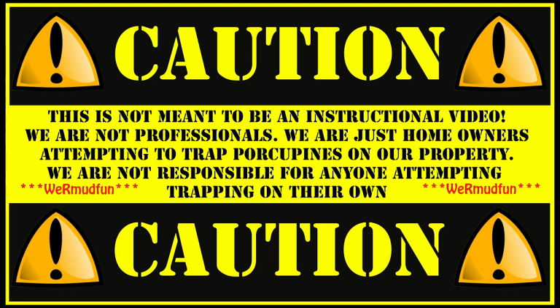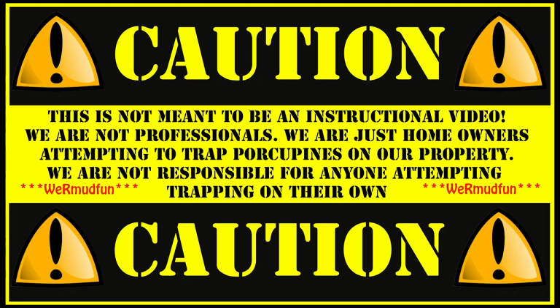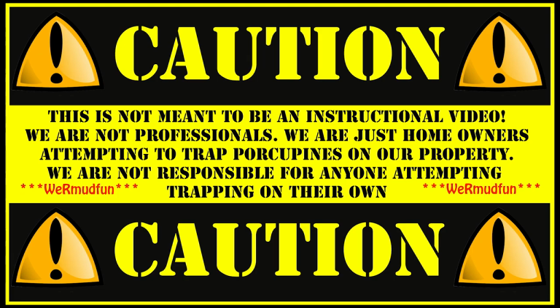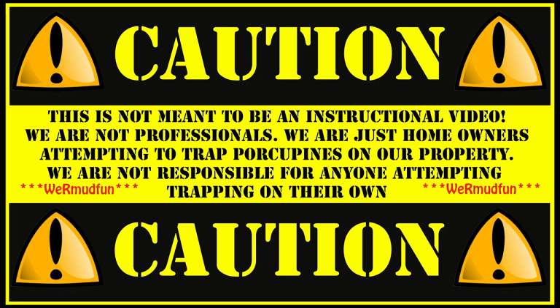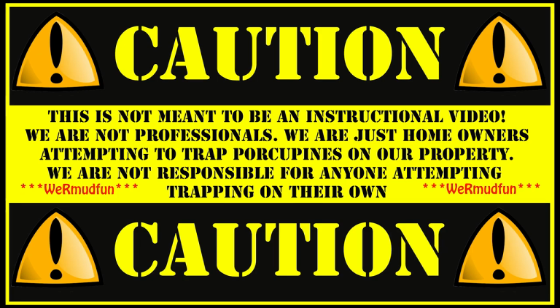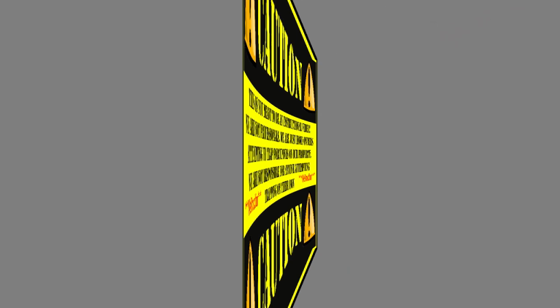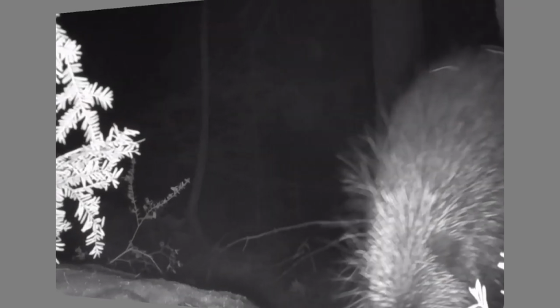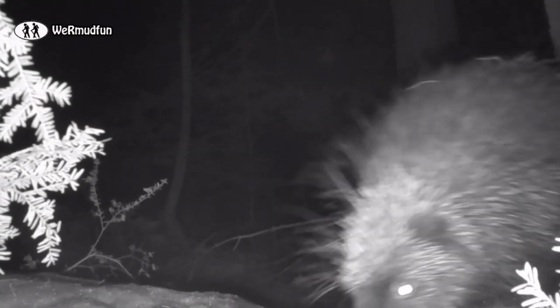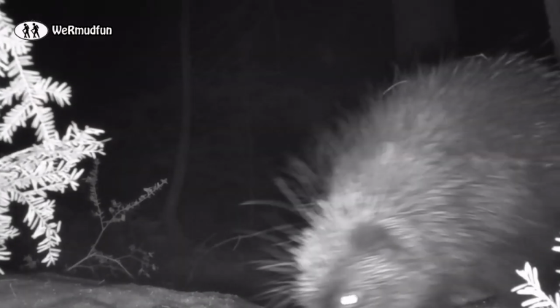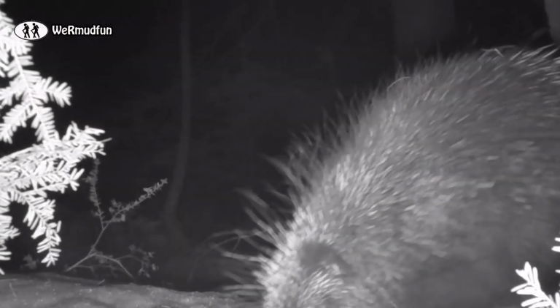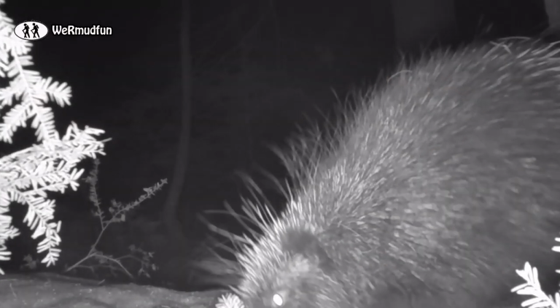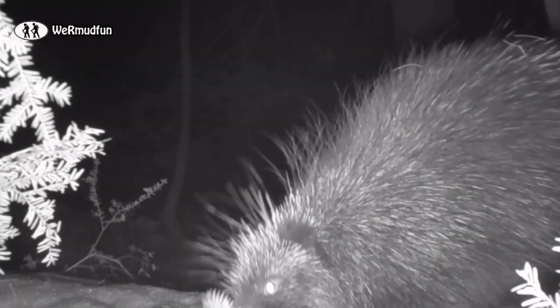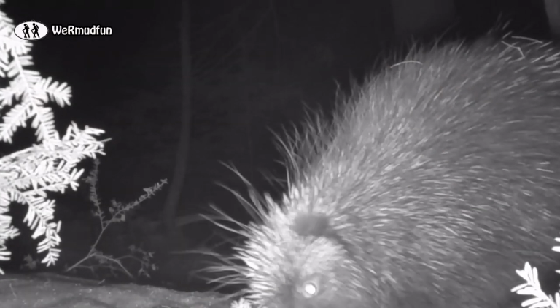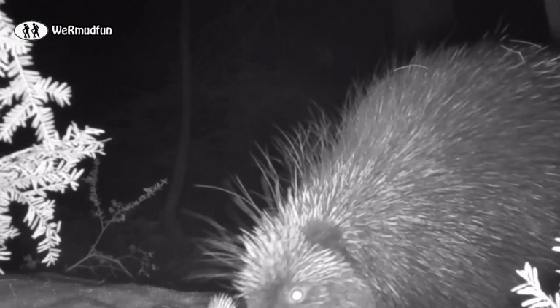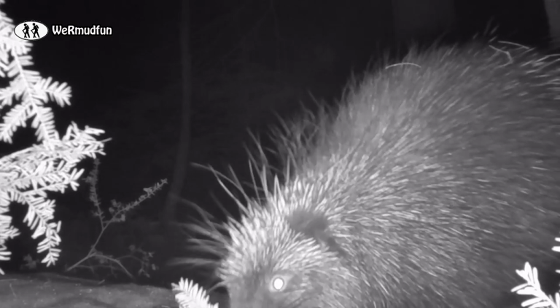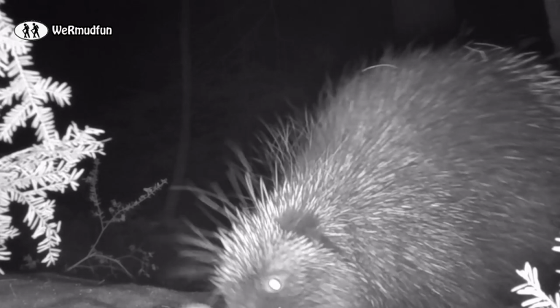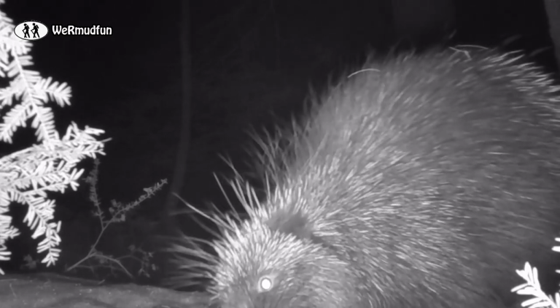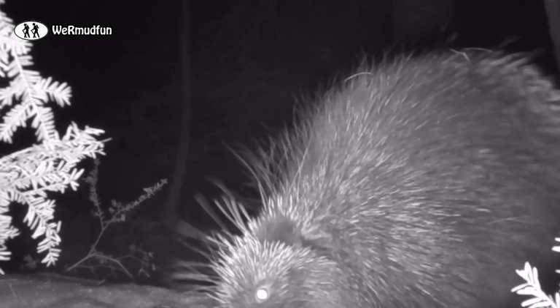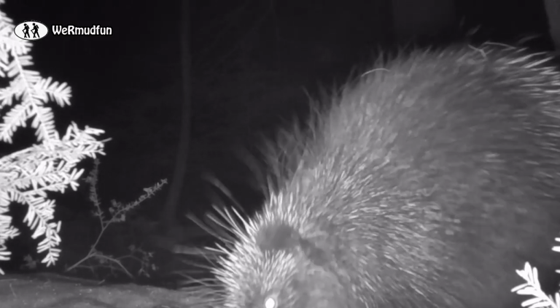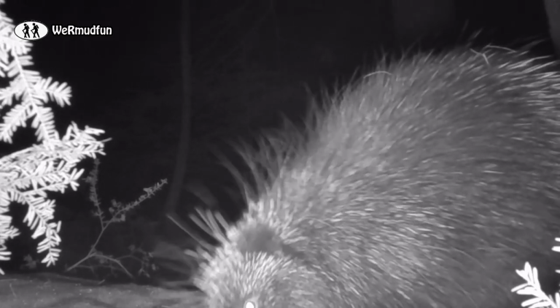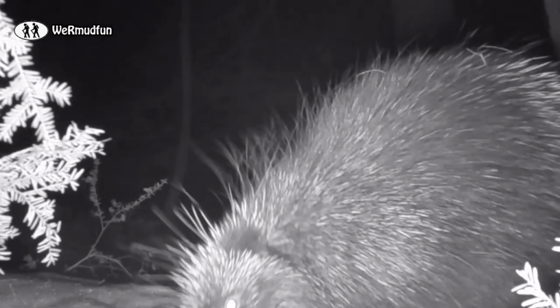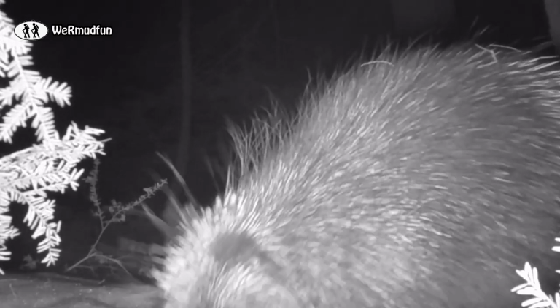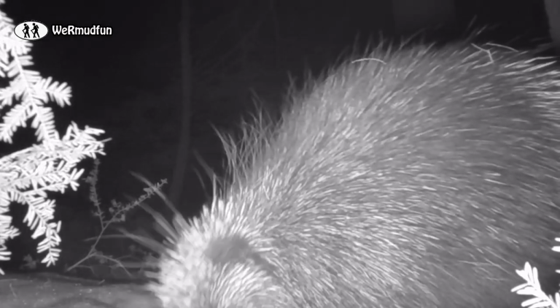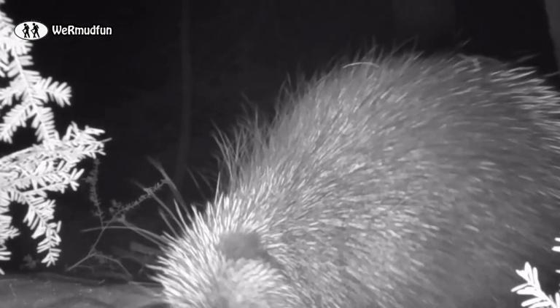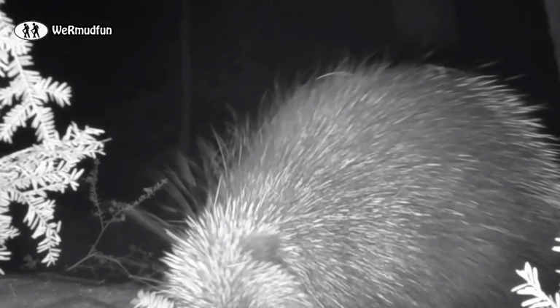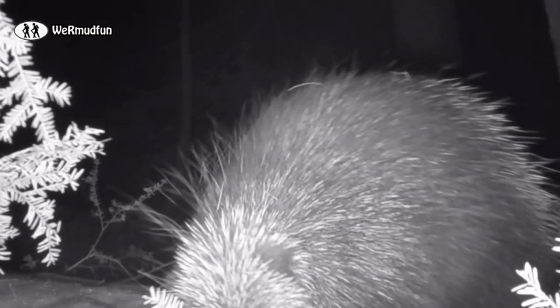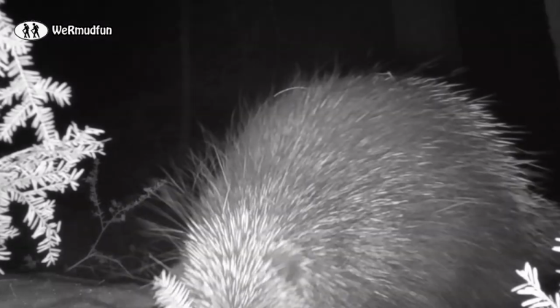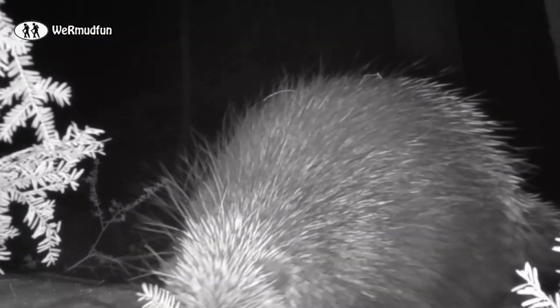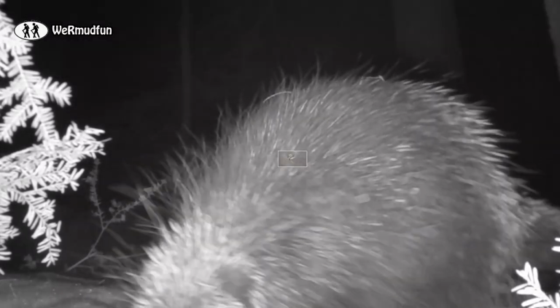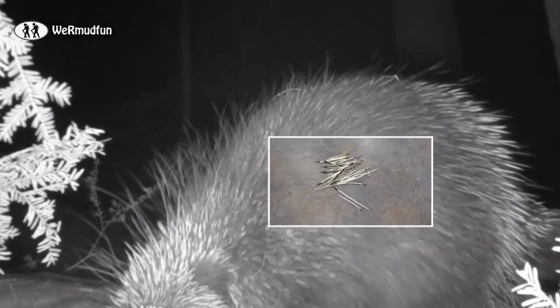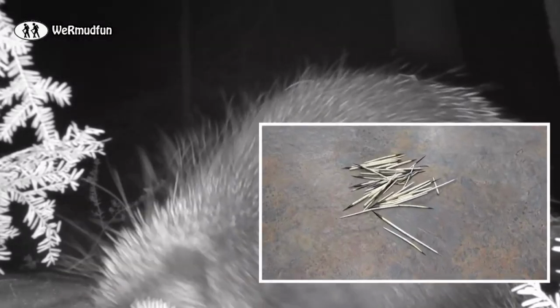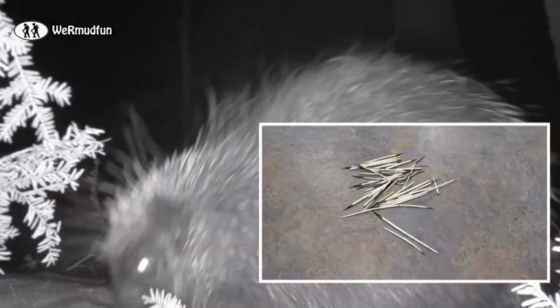We are my son! The porcupine — they're so cute, and dangerous, with roughly 30,000 quills all over their bodies.